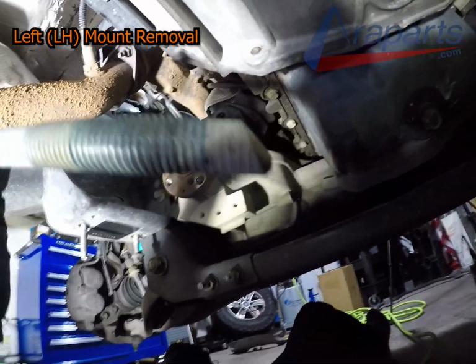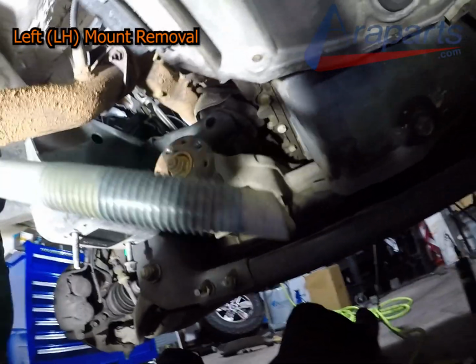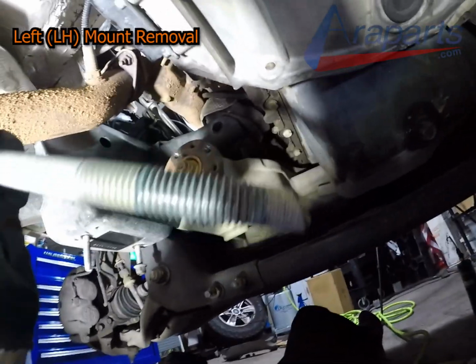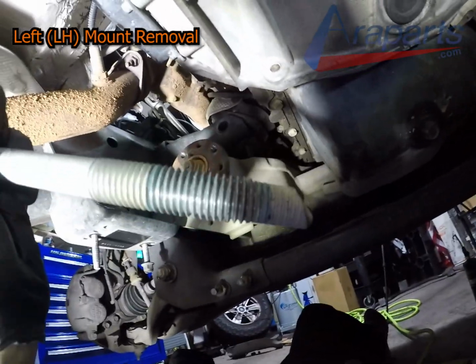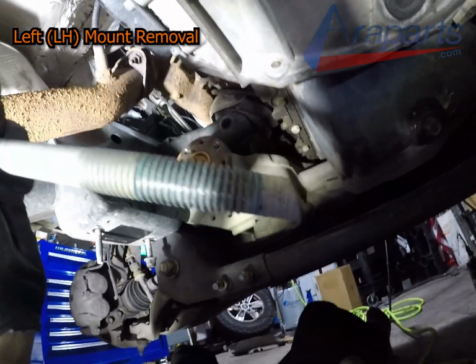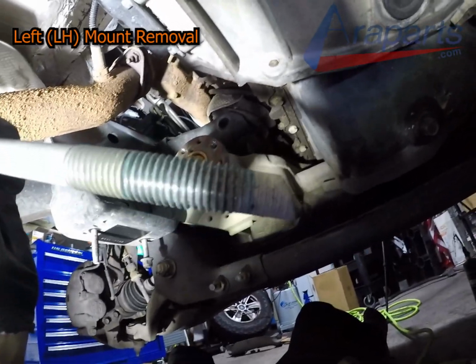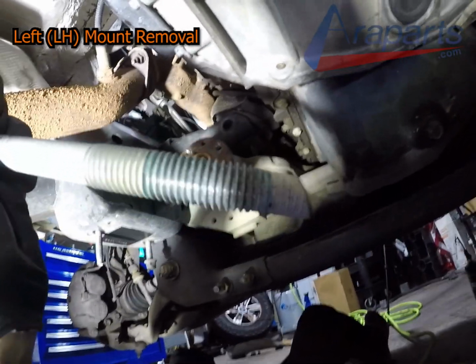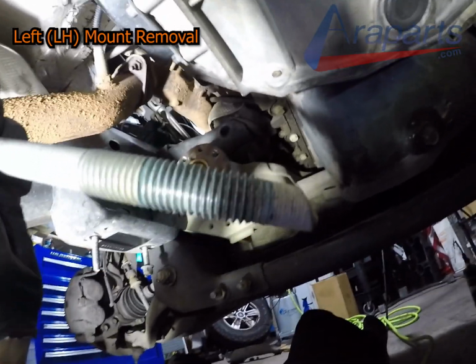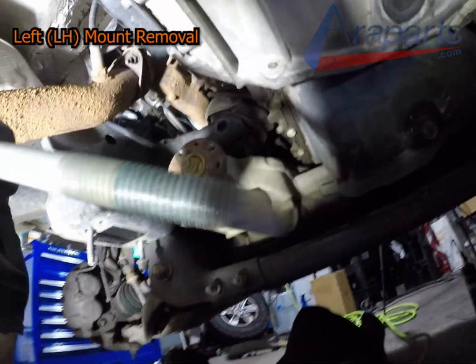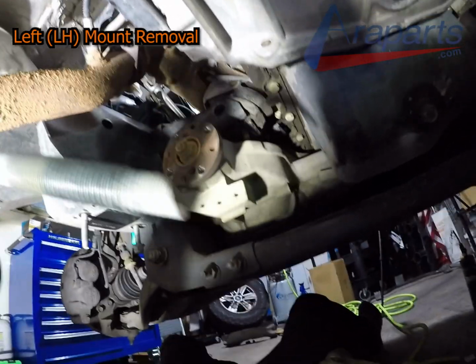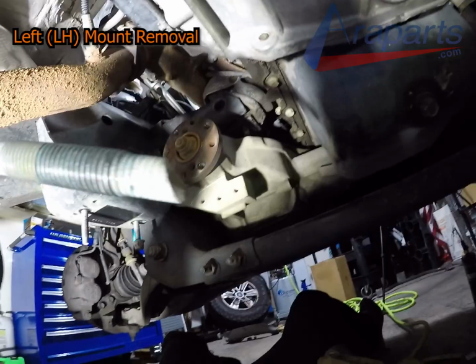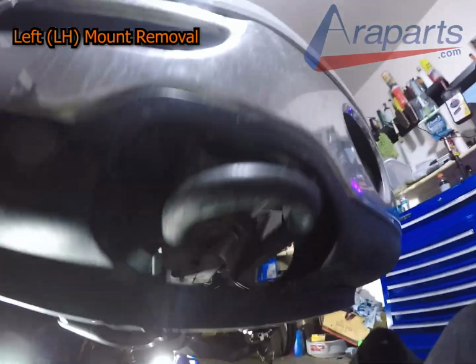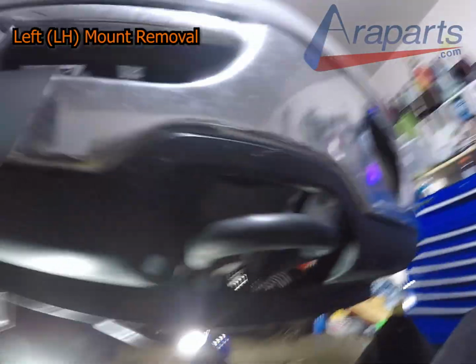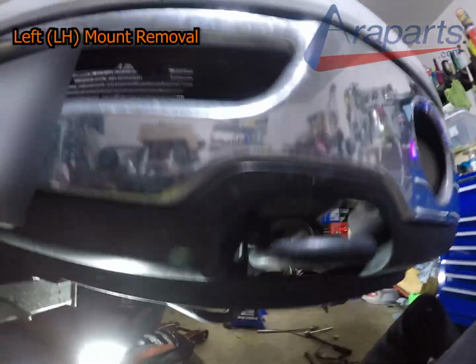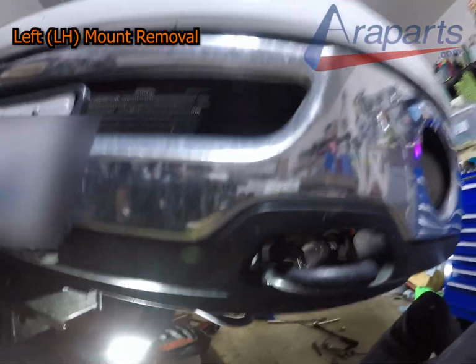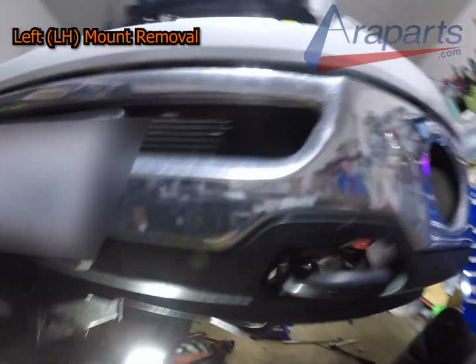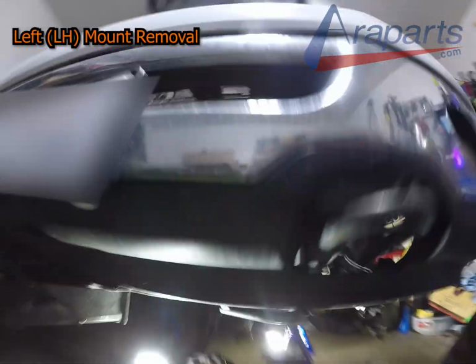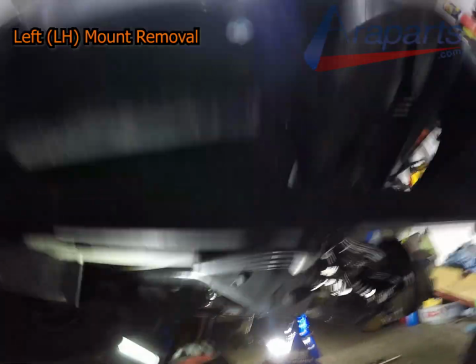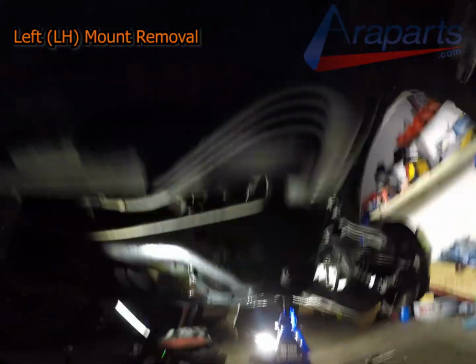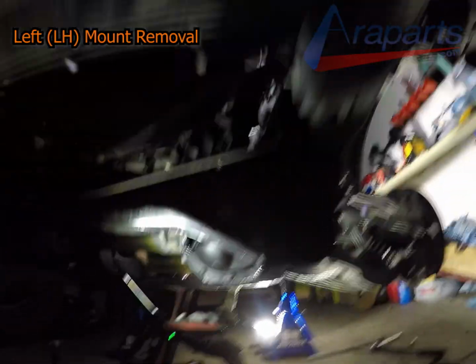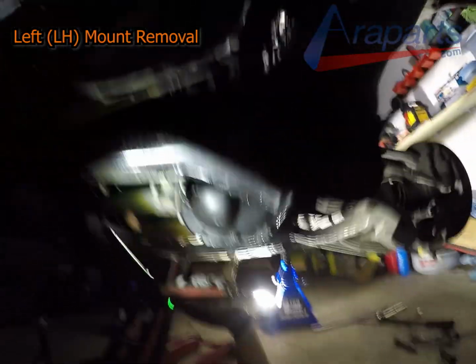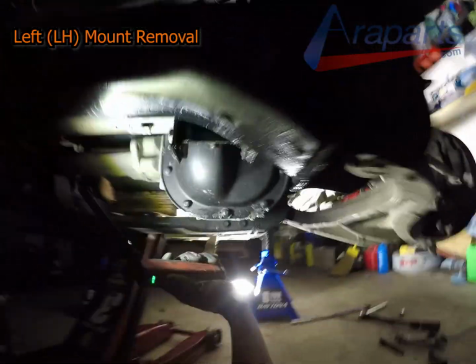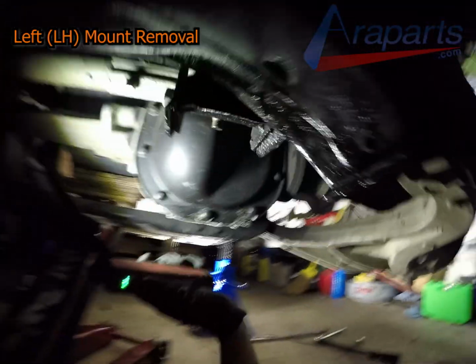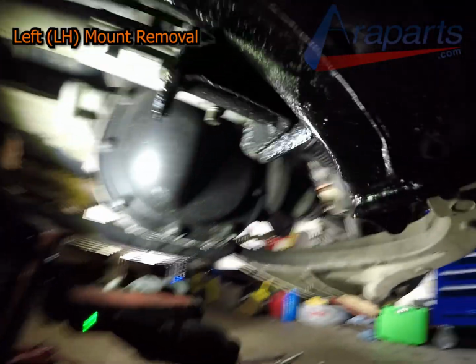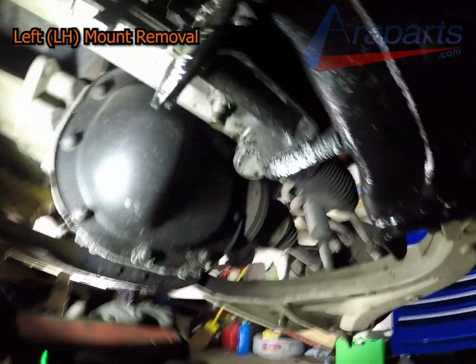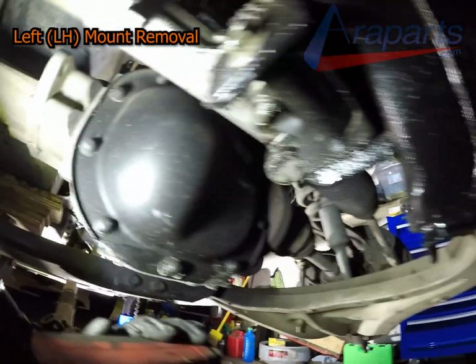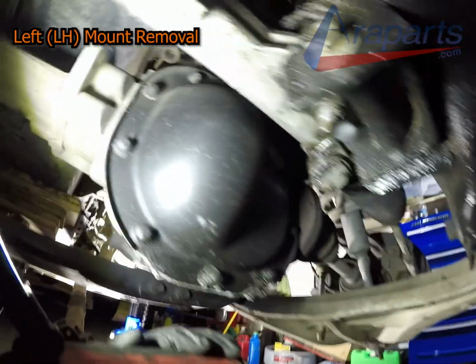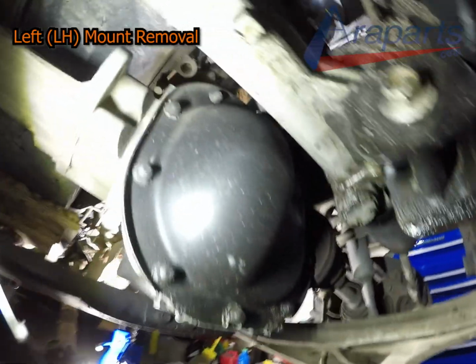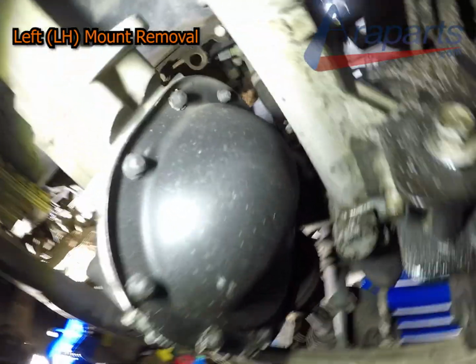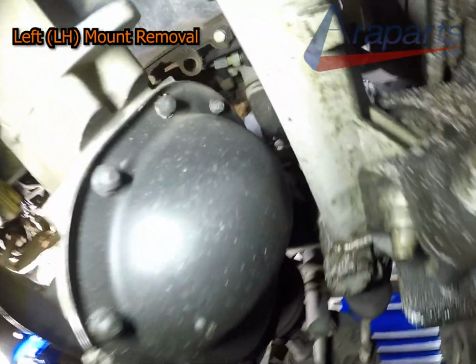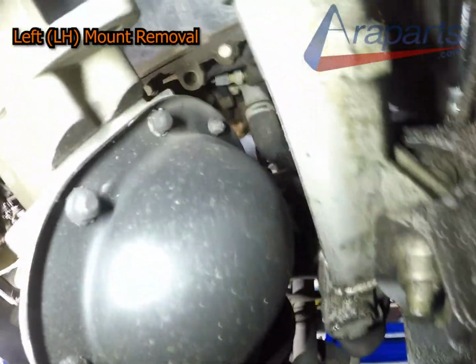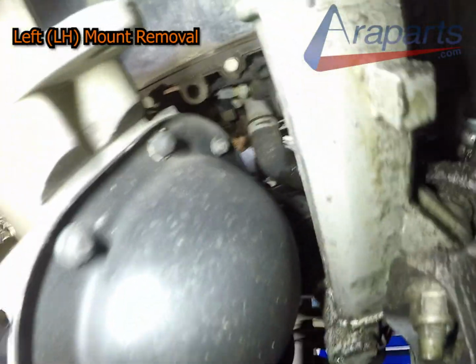It had some Loctite on it too. This is from in front of the truck — the differential front.